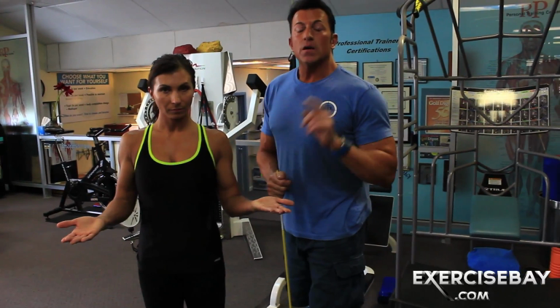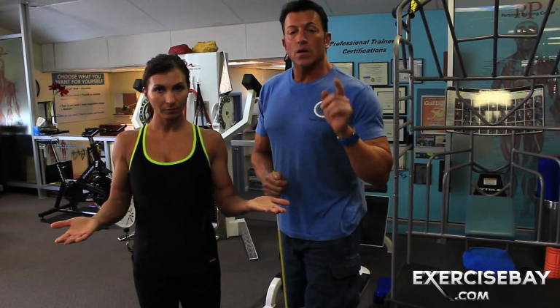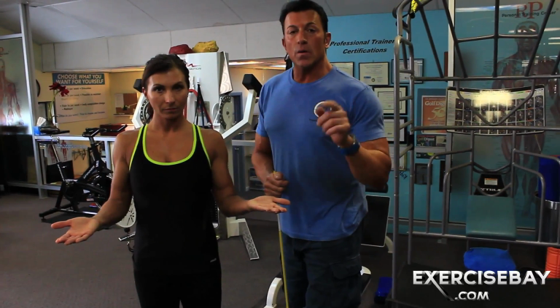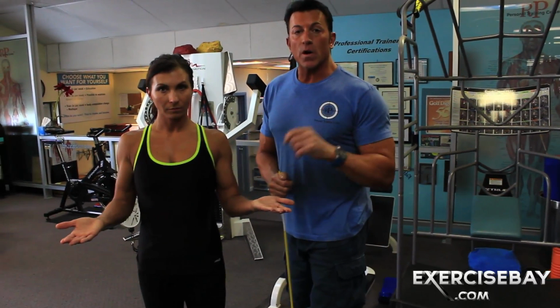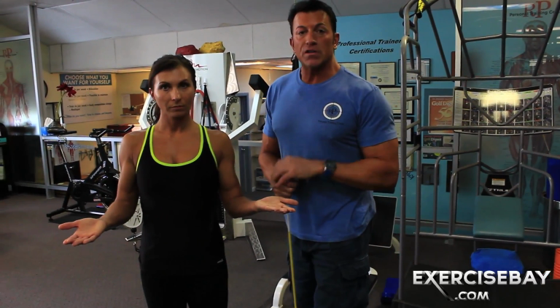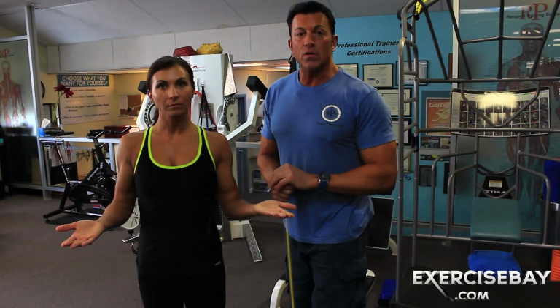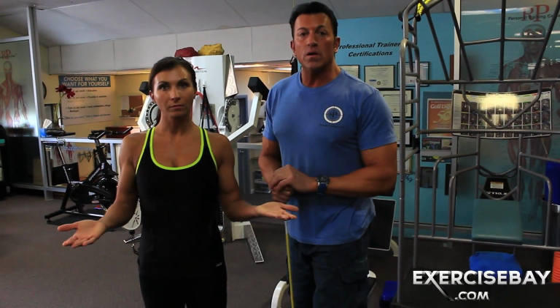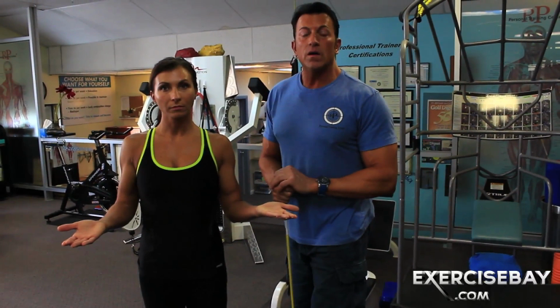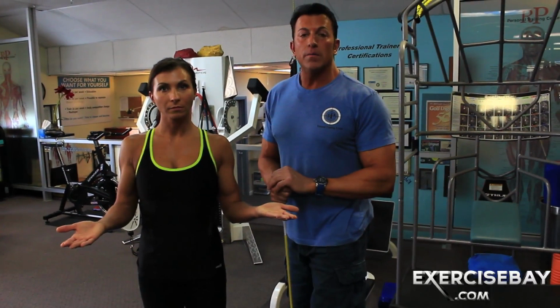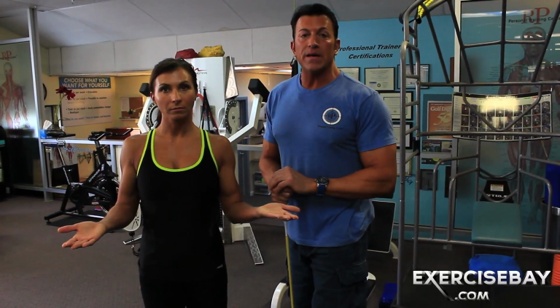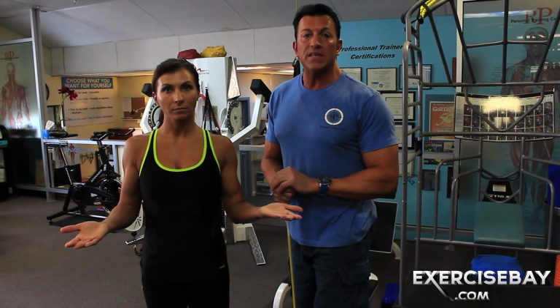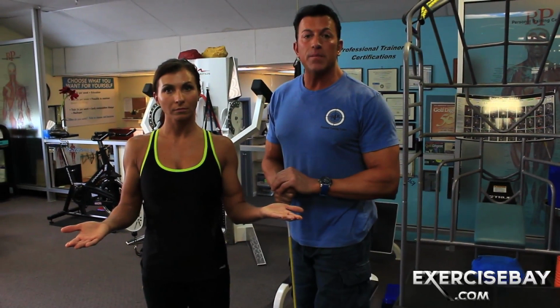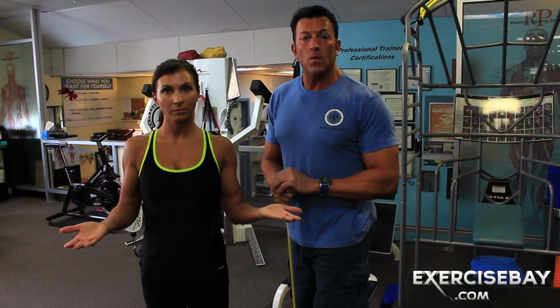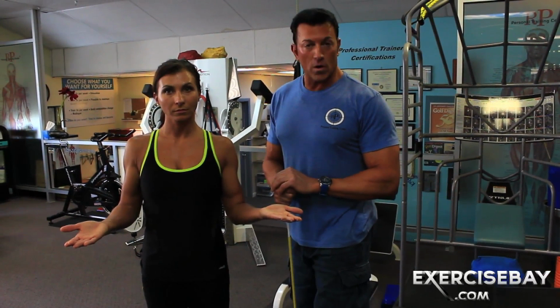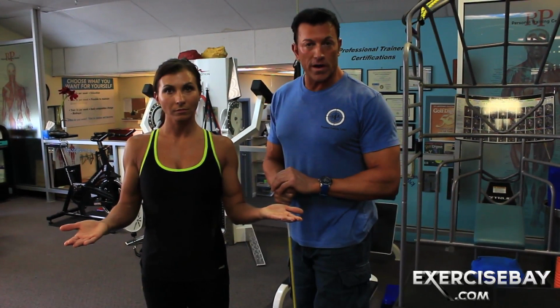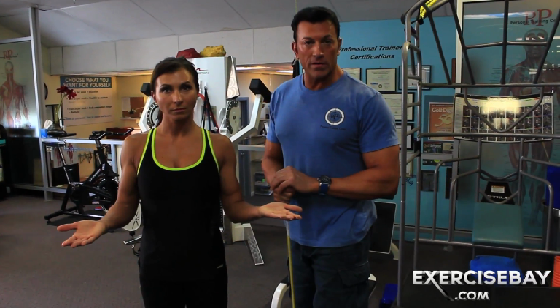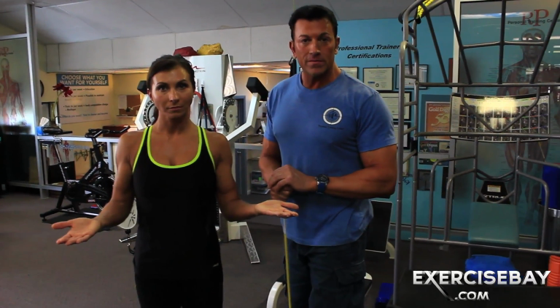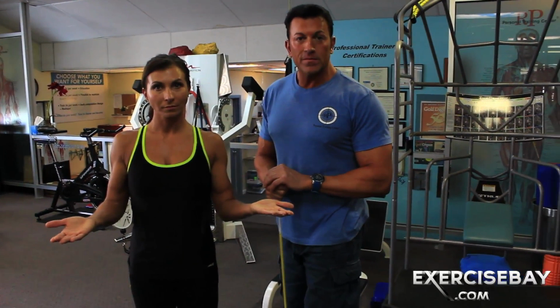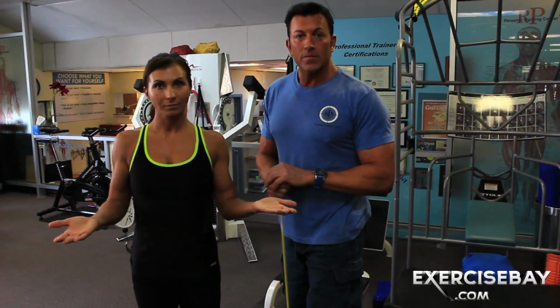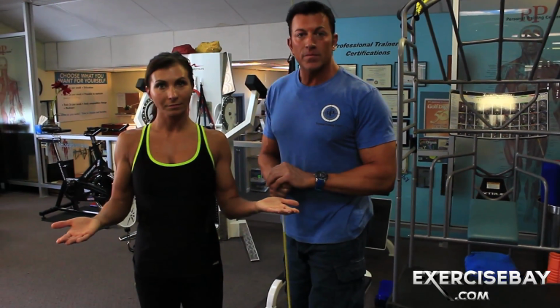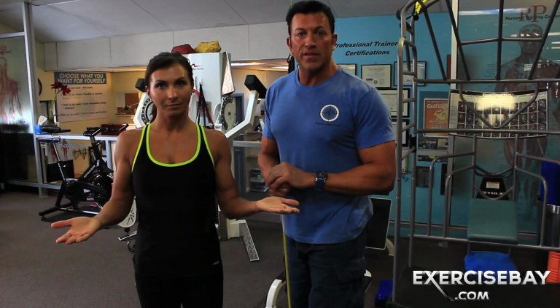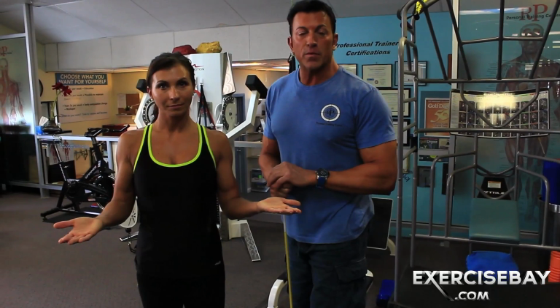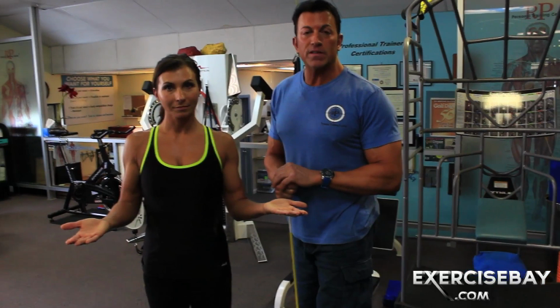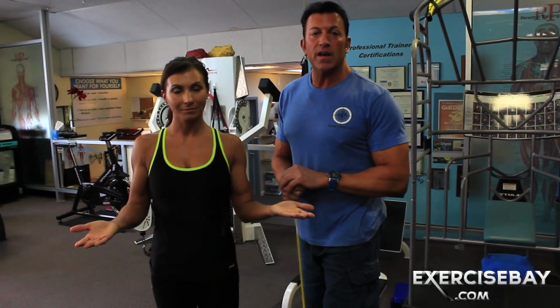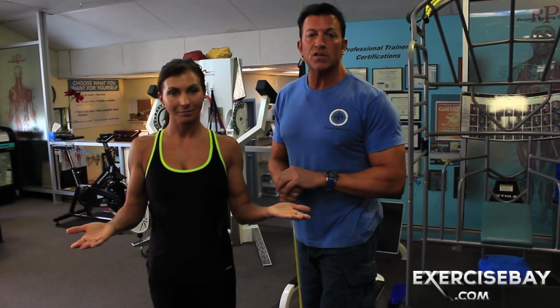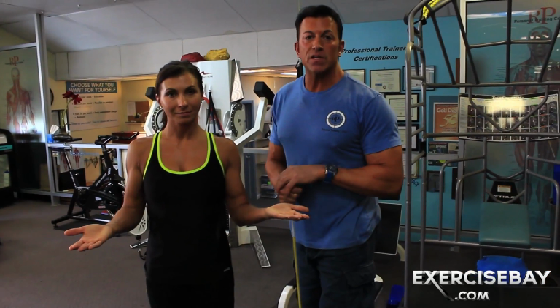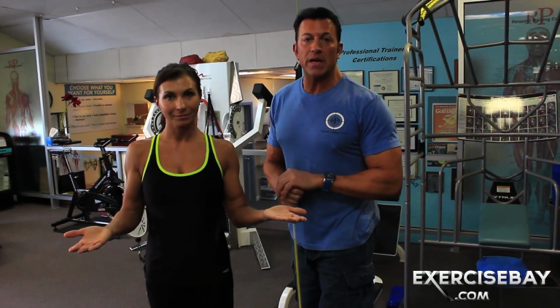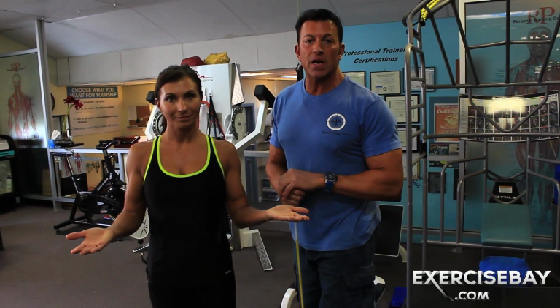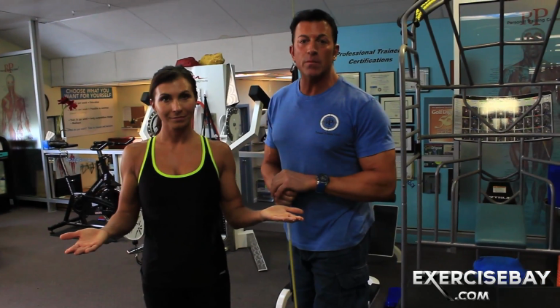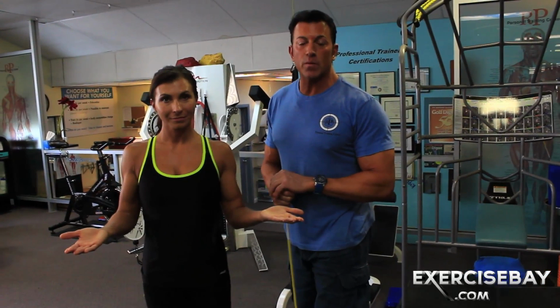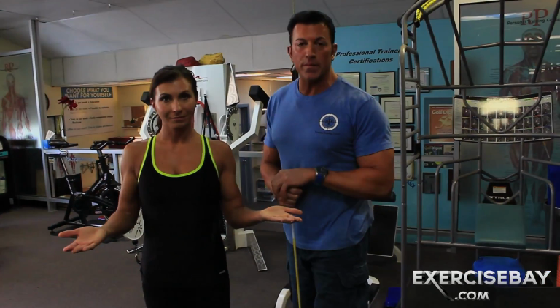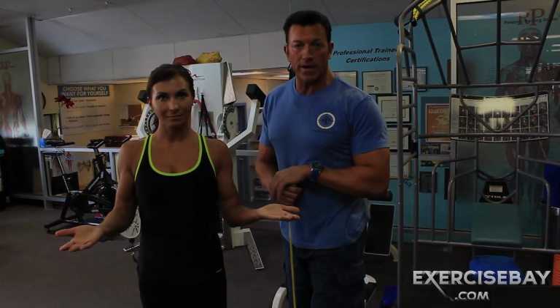Go to part two, bicep workout. Dave Parisi, ExerciseBay.com. We'll be right back.